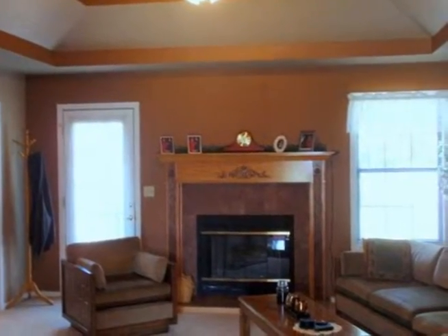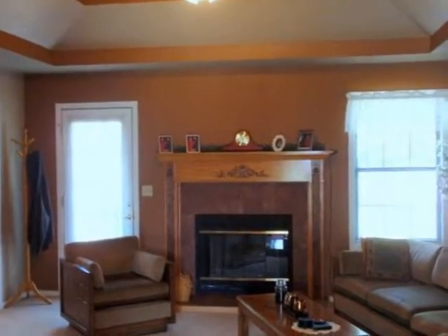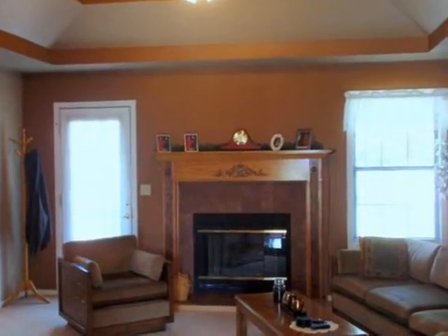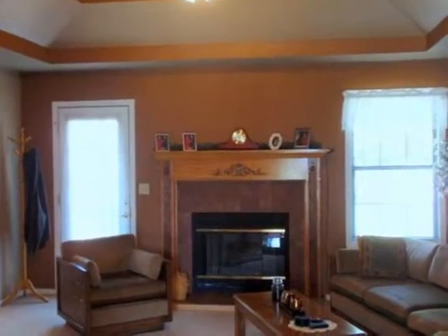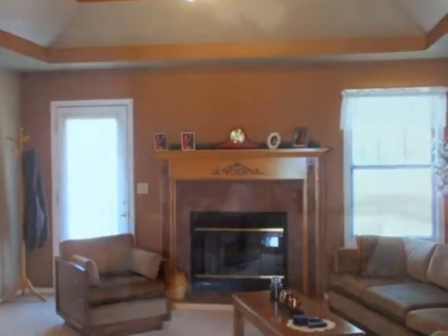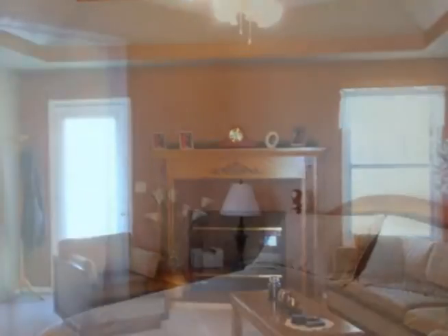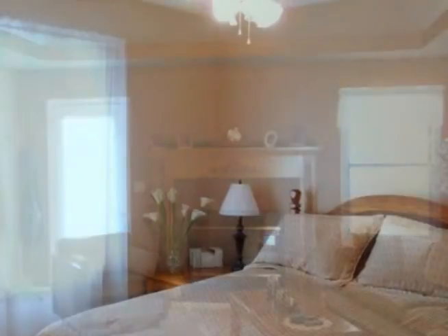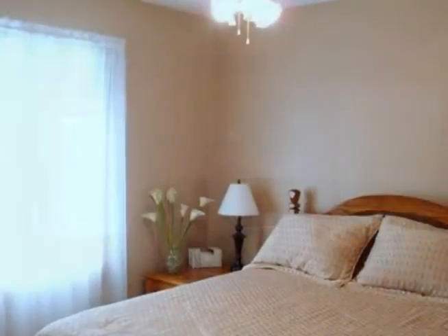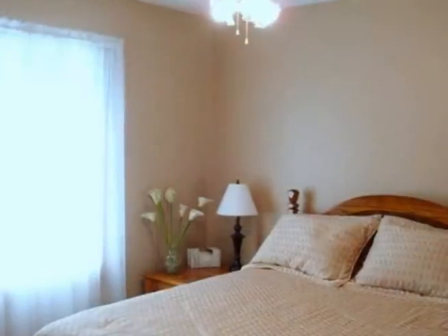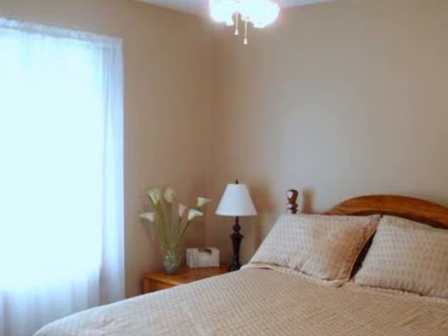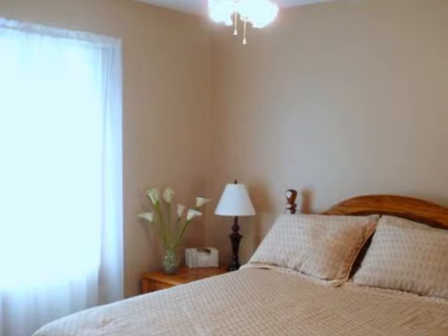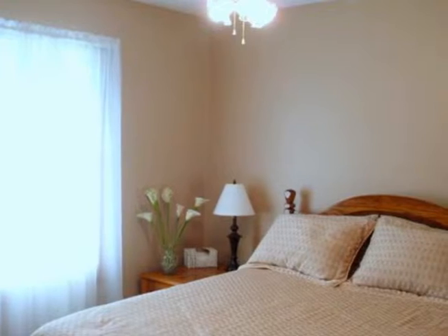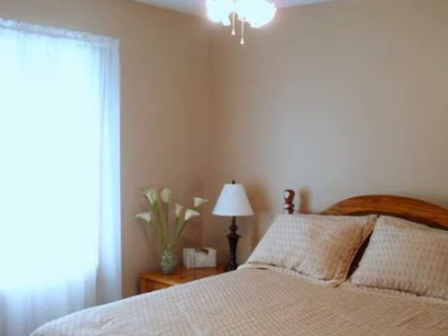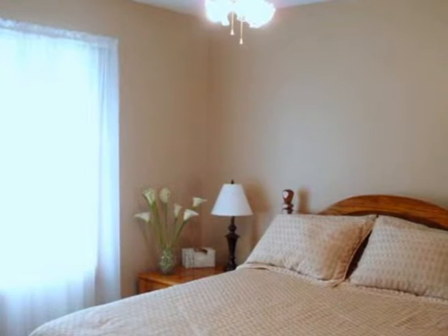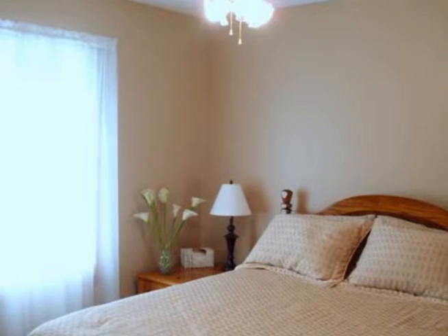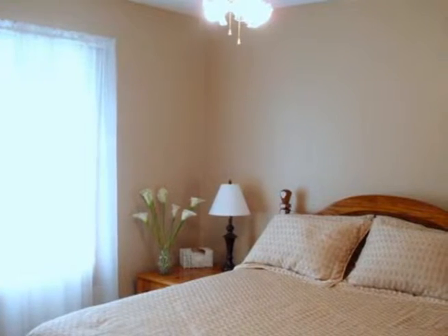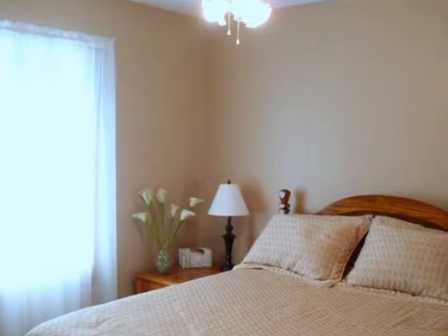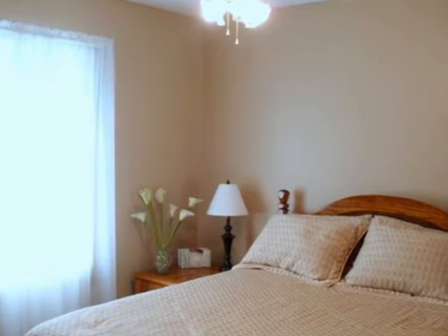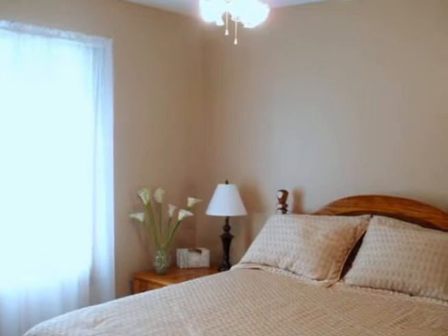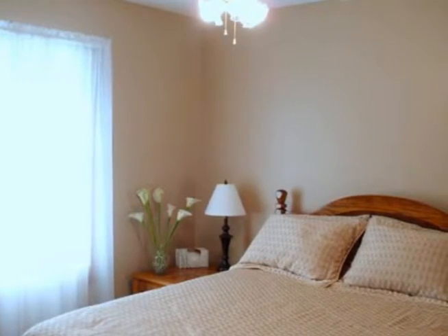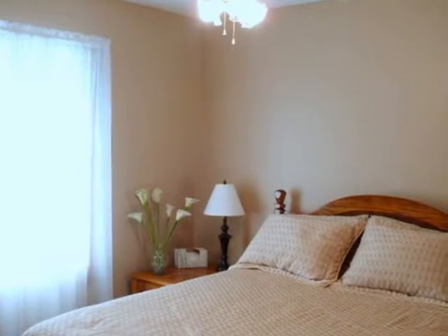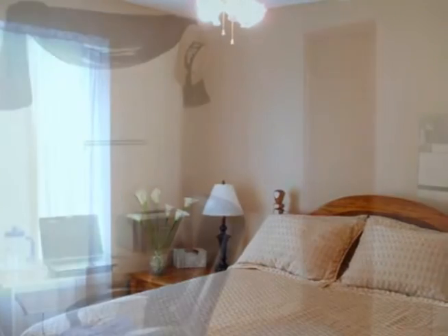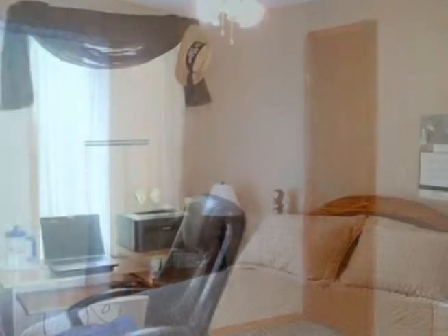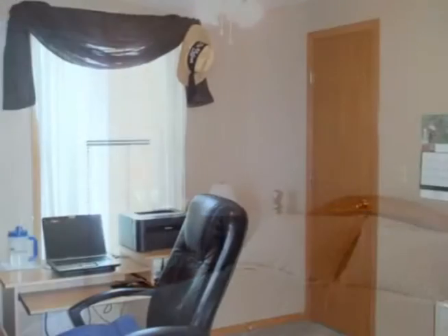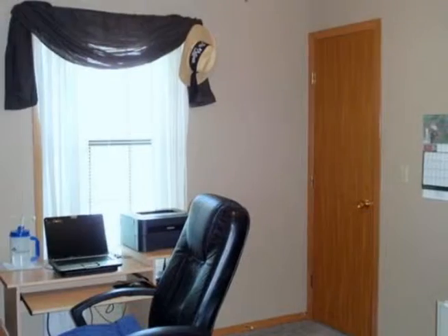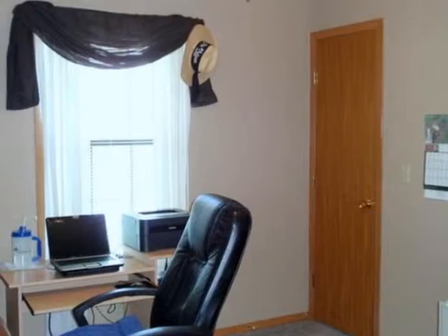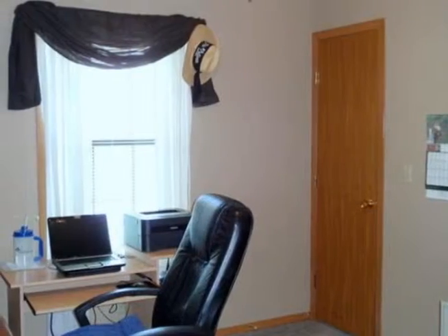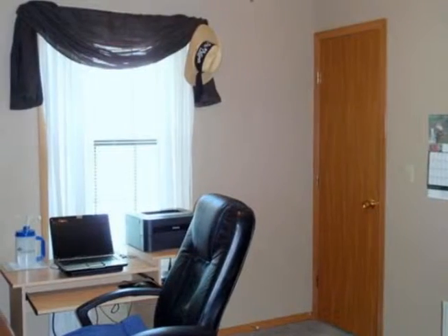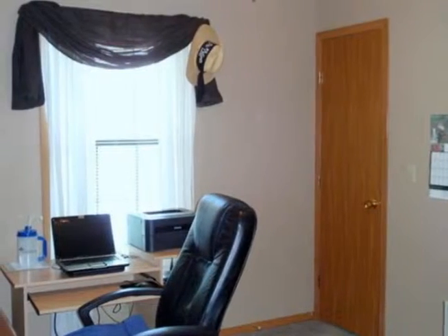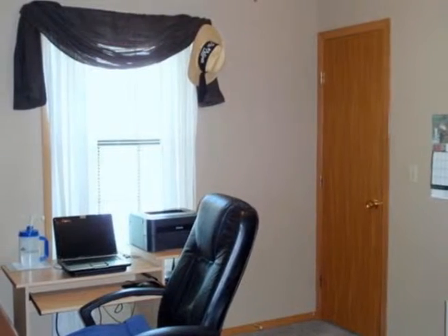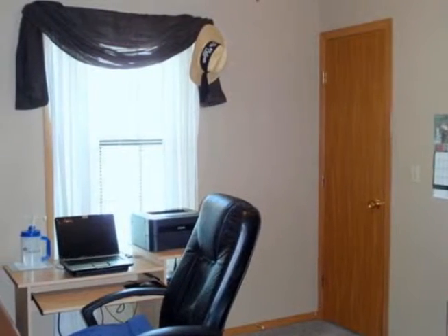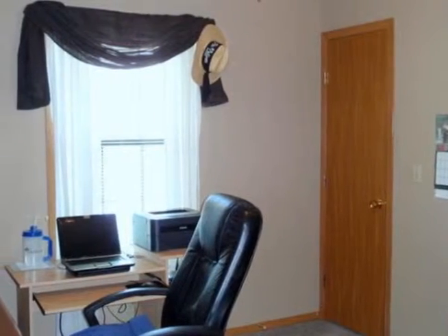The great room offers a tray ceiling with special paint touches and a rebuilt fireplace with a tile face and nice mantel.